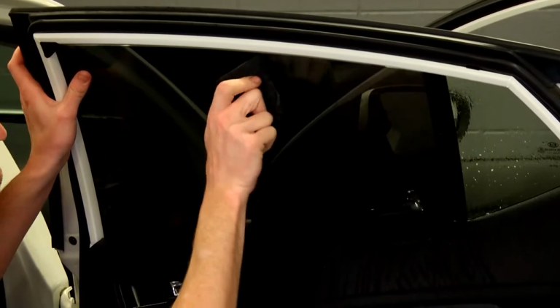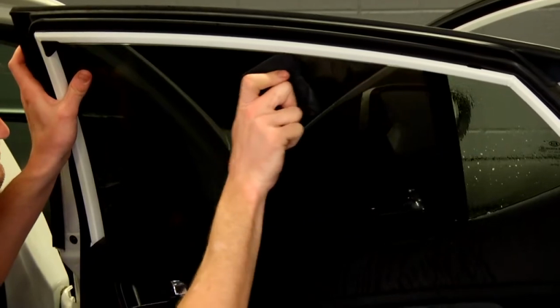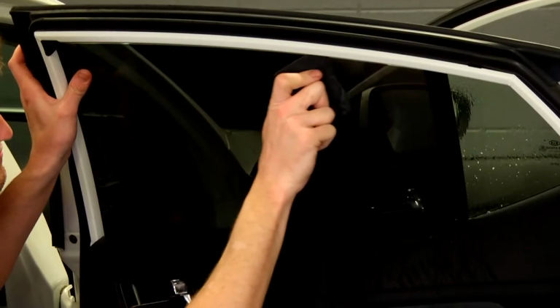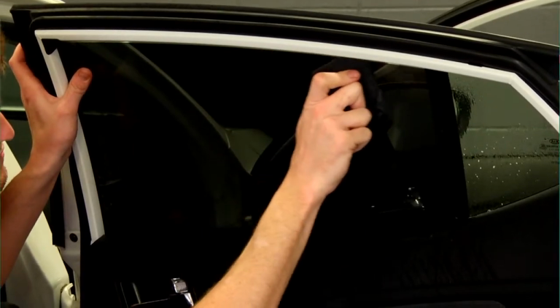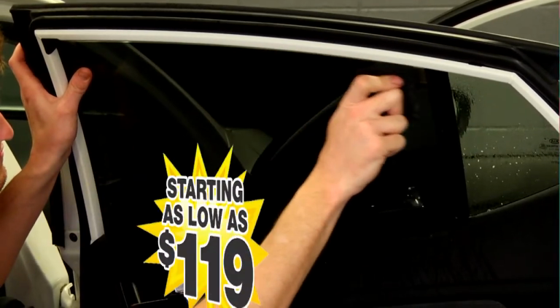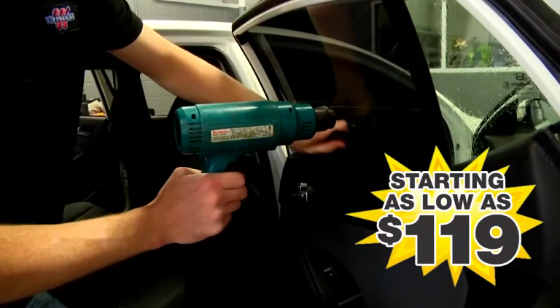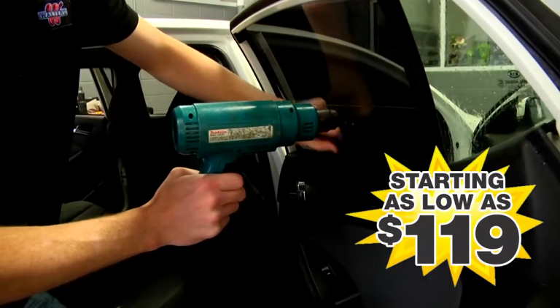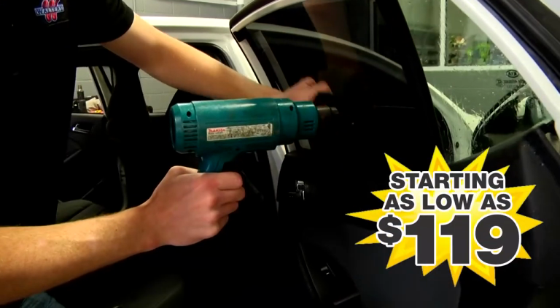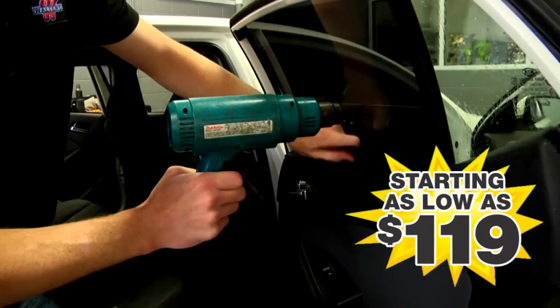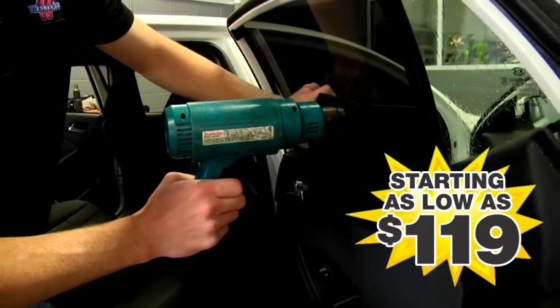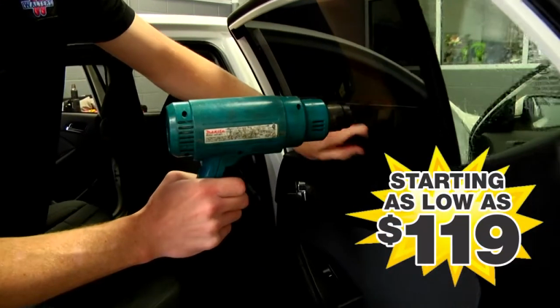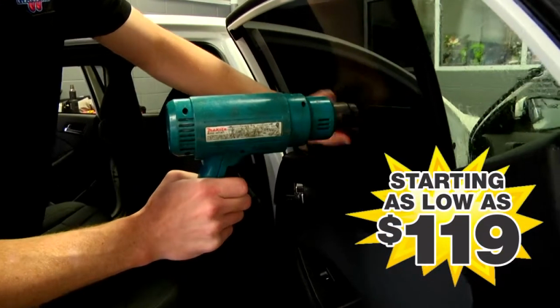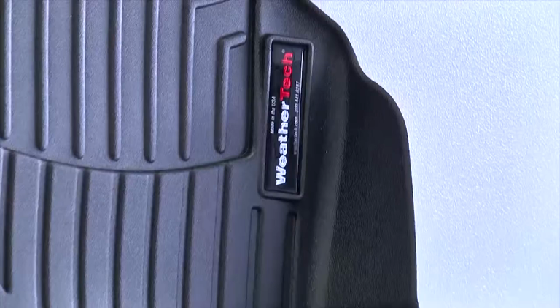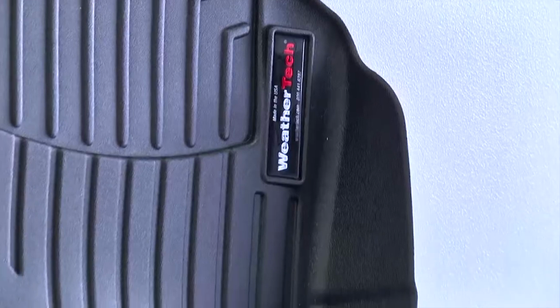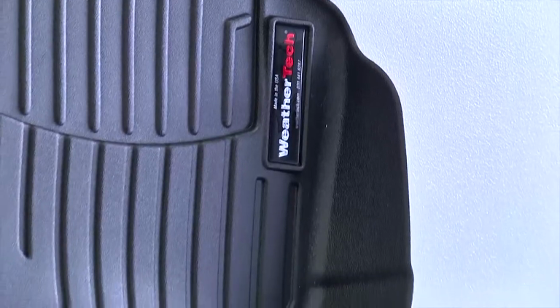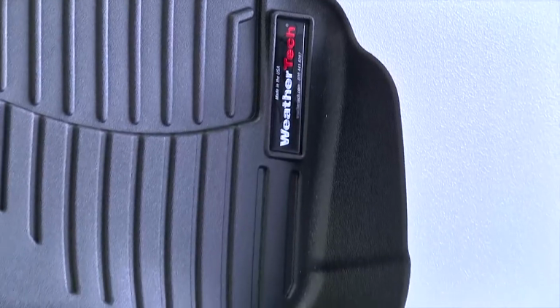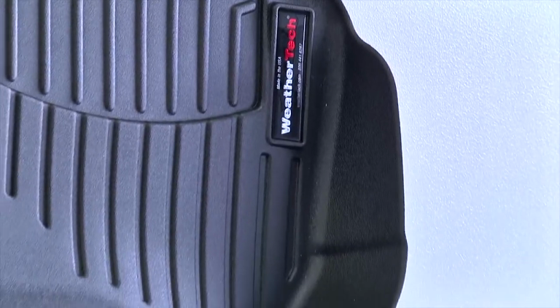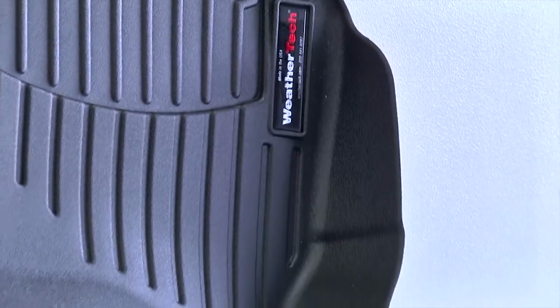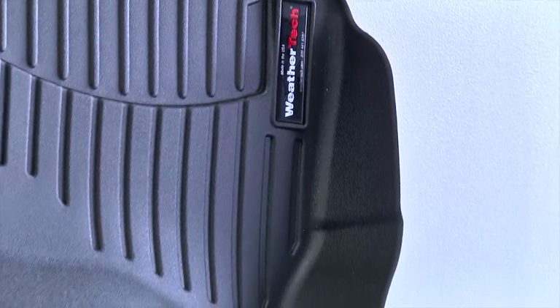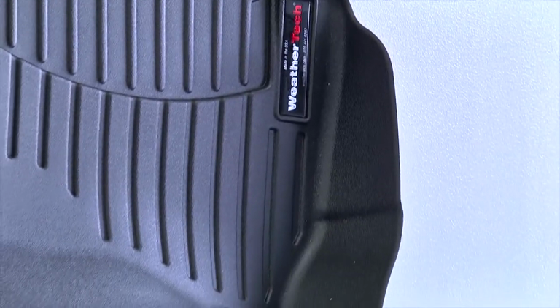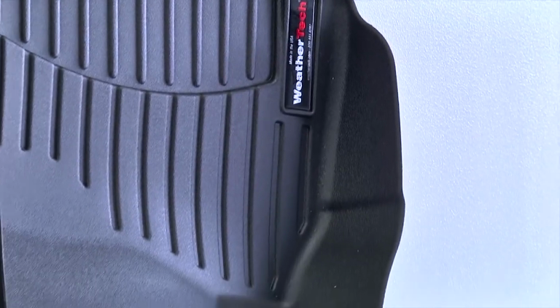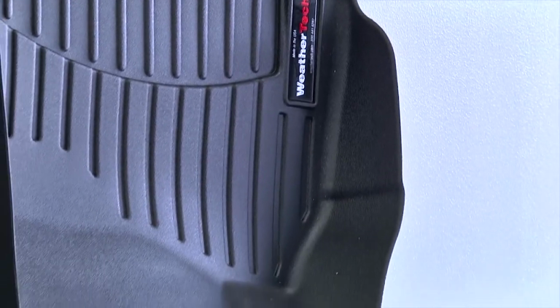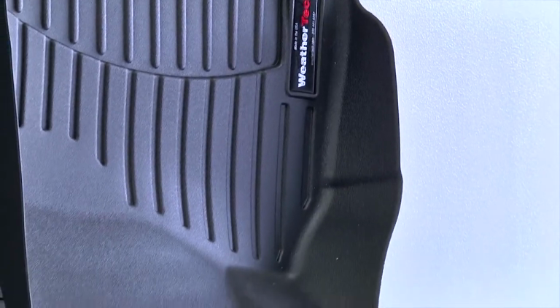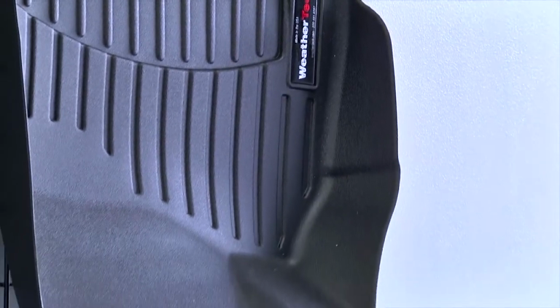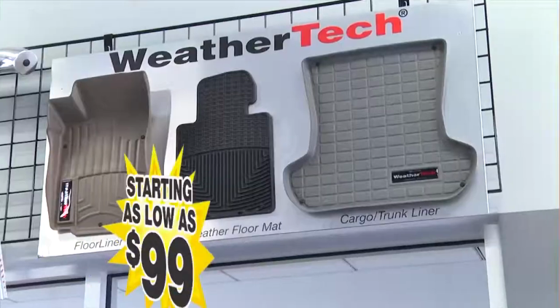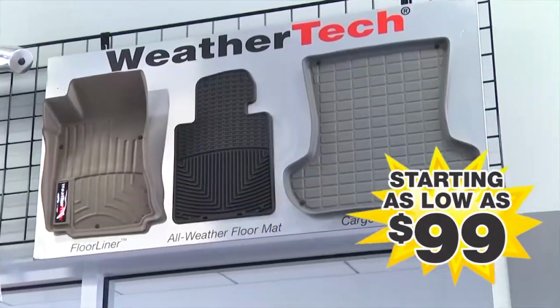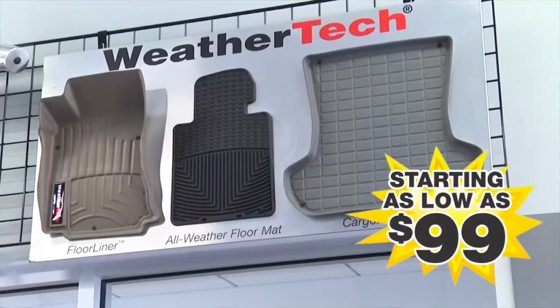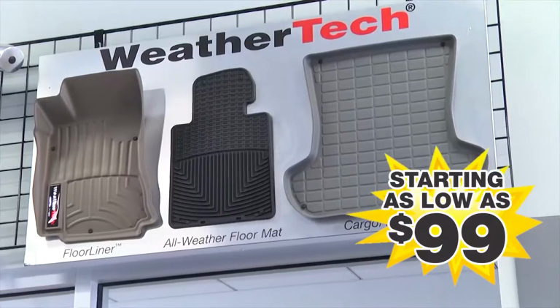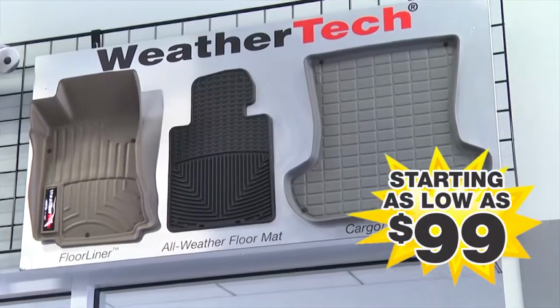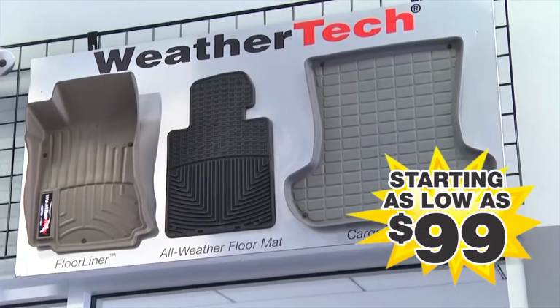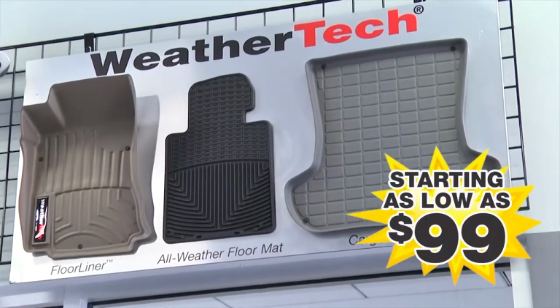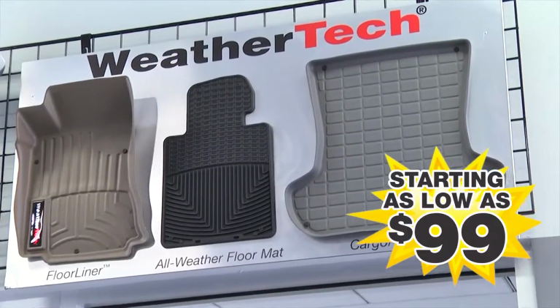Window Tint, starting at $199. Weather Tech Mats, laser cut to fit your make and model, starting at $99.